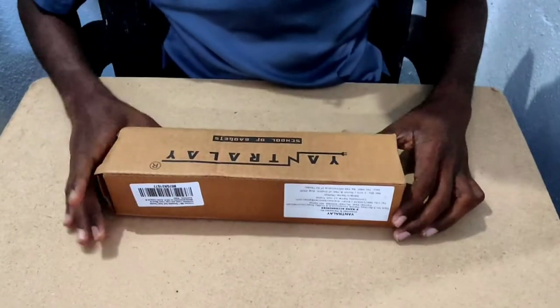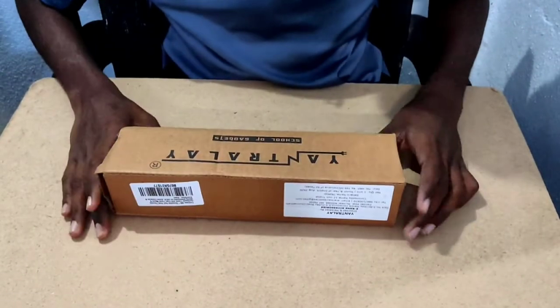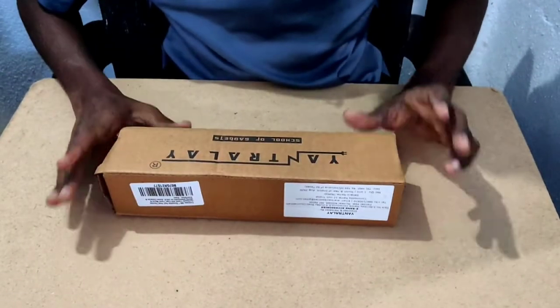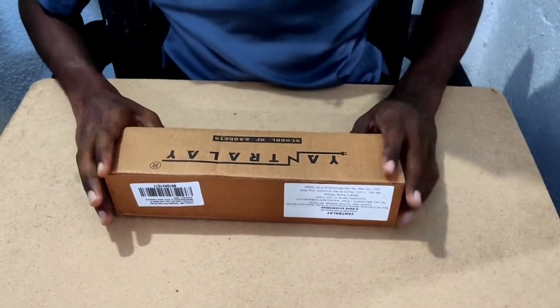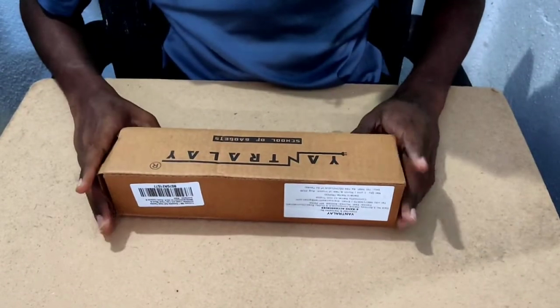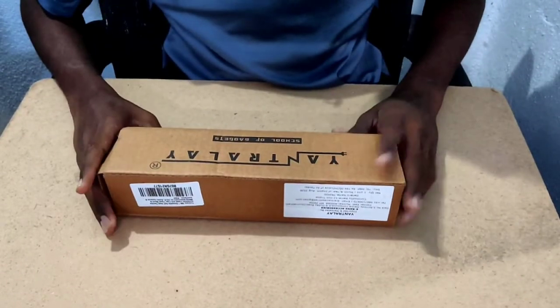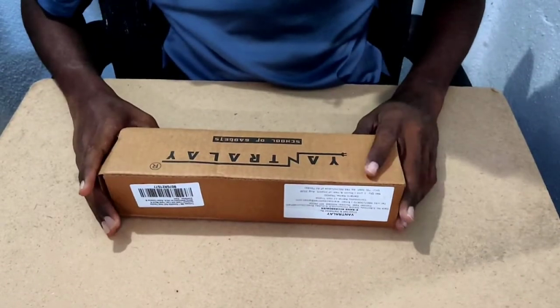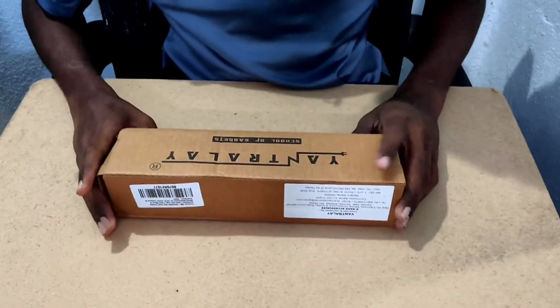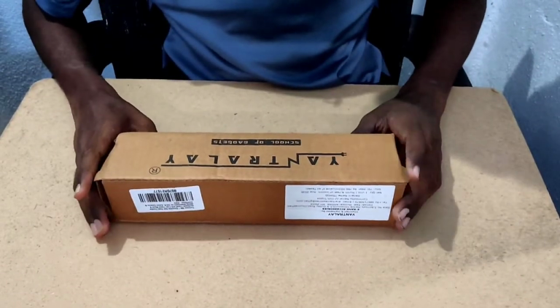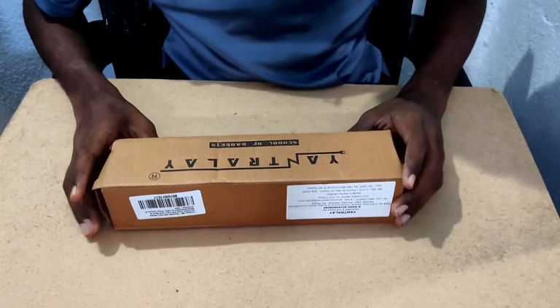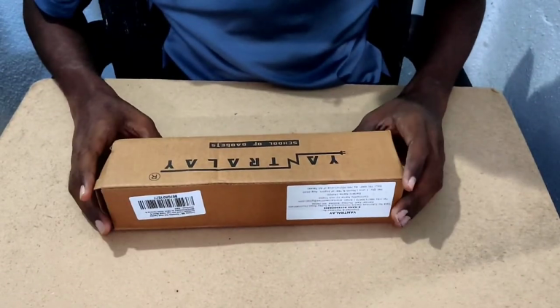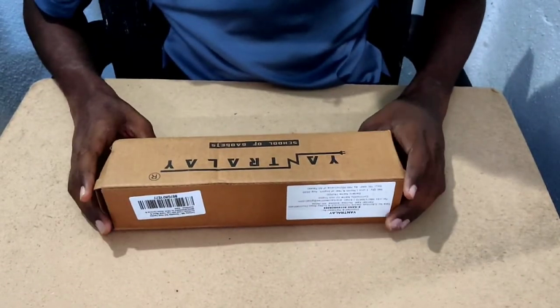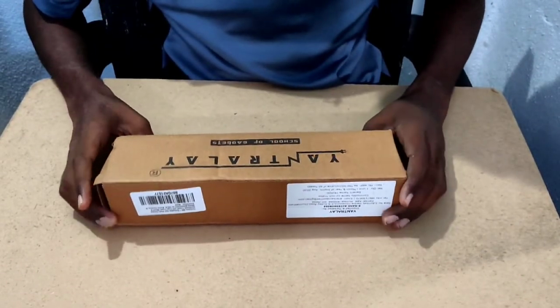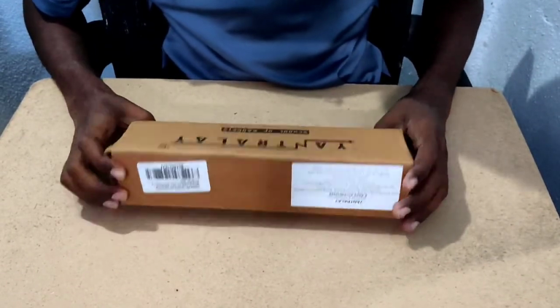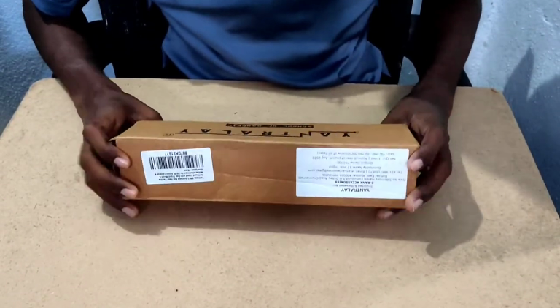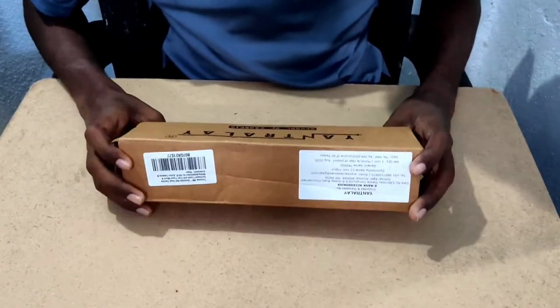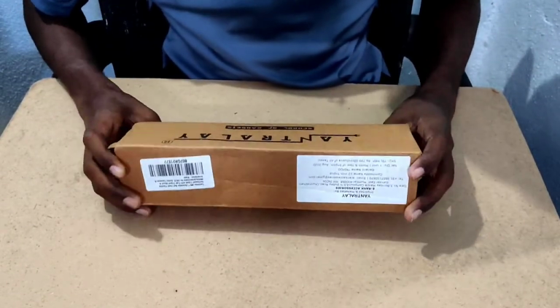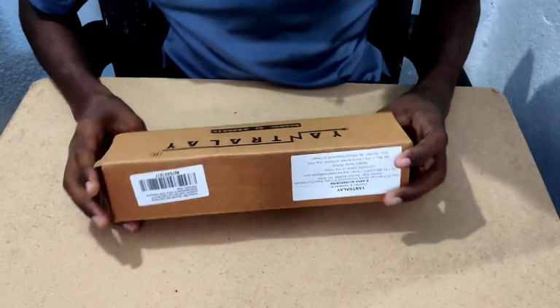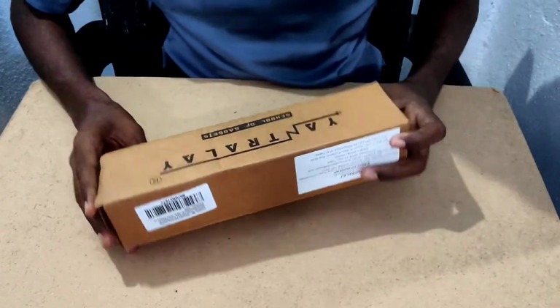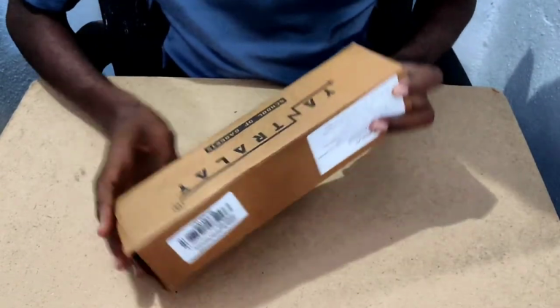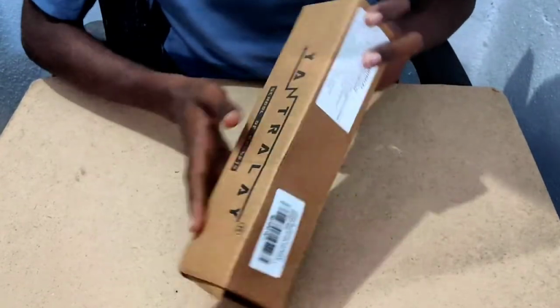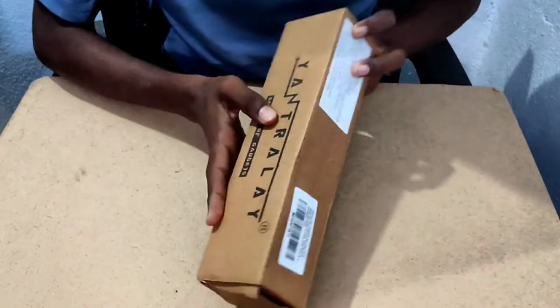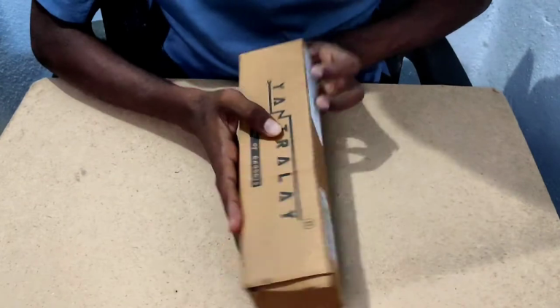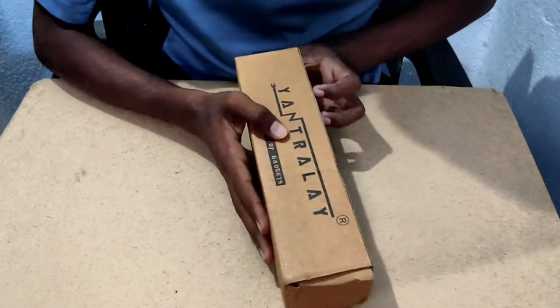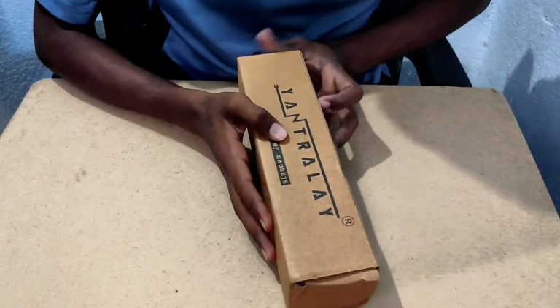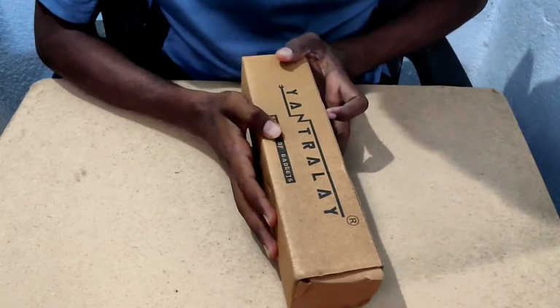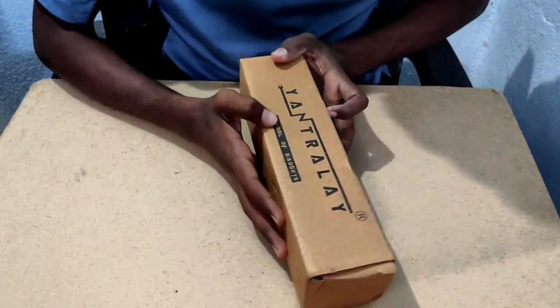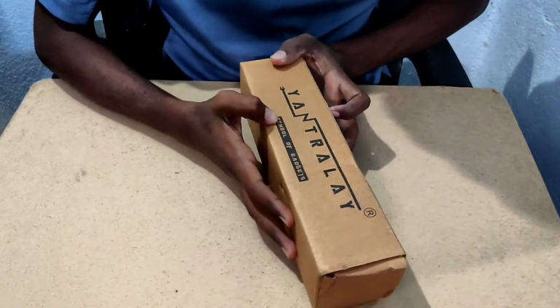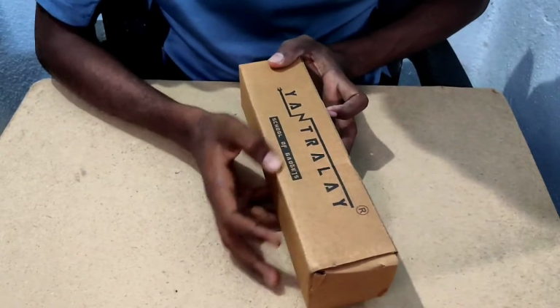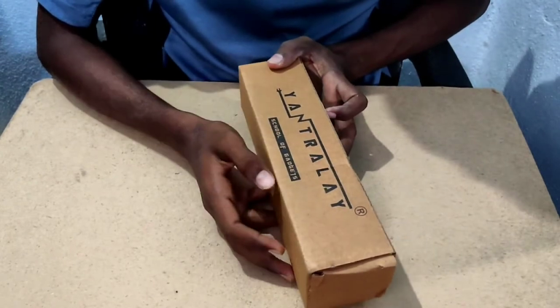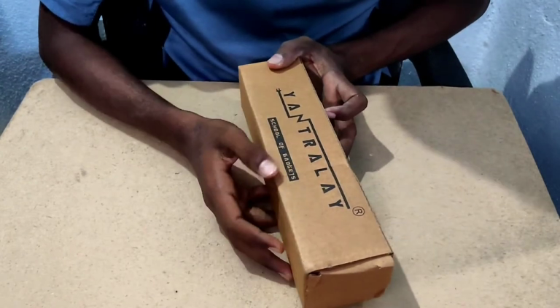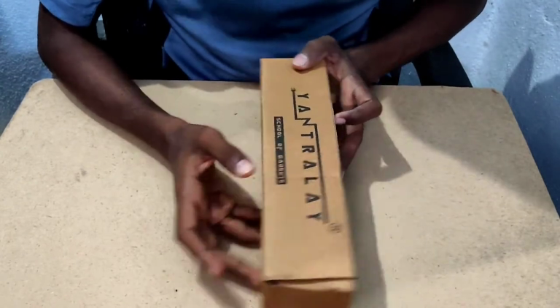Friends, this is my main product. I'm going to show you the school of gadgets.